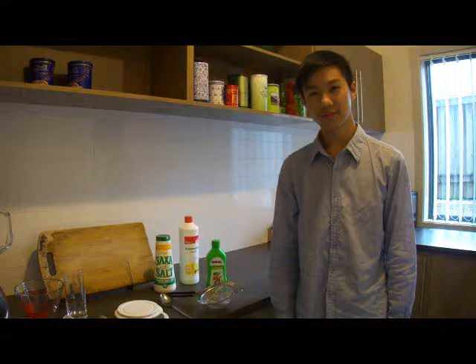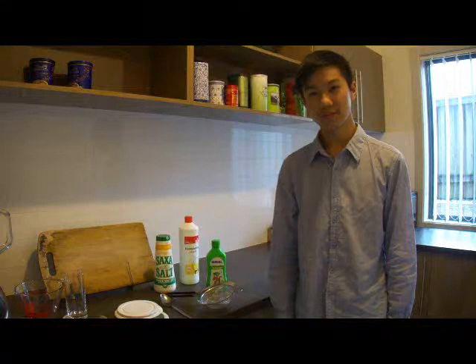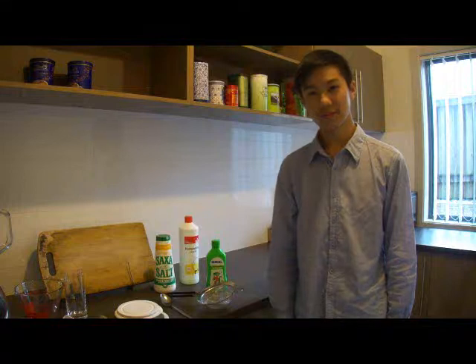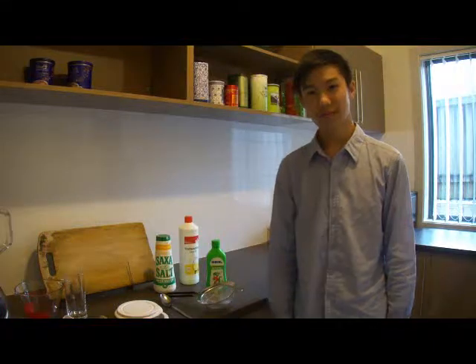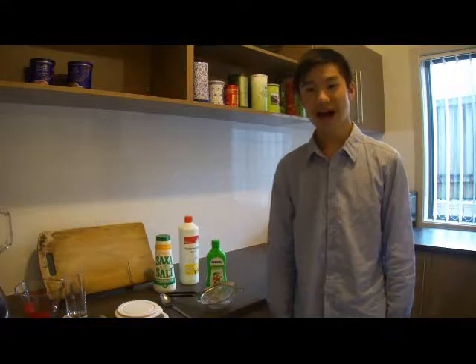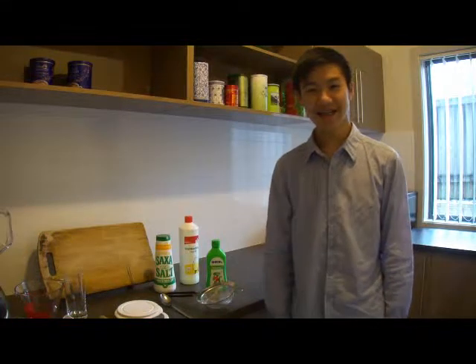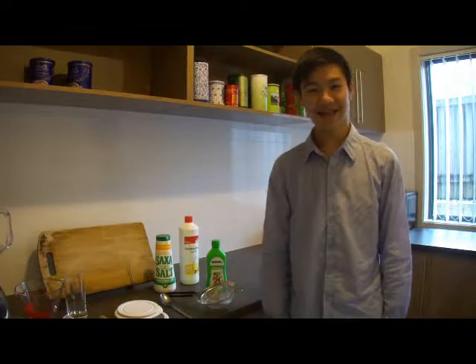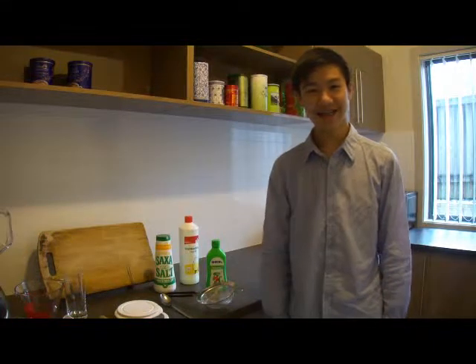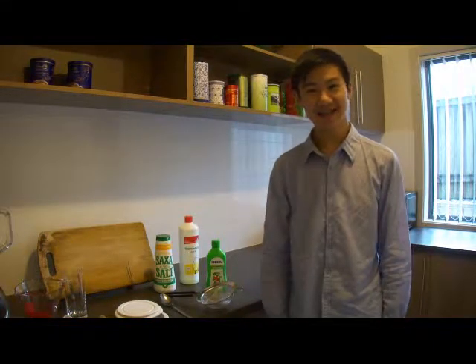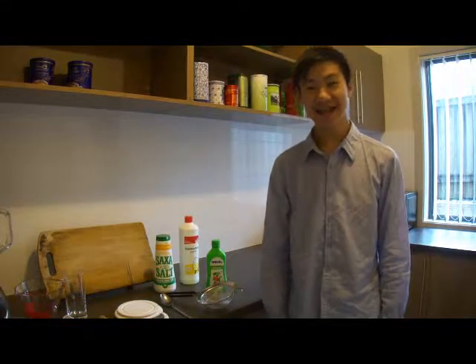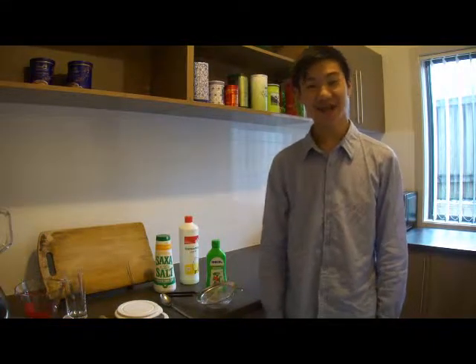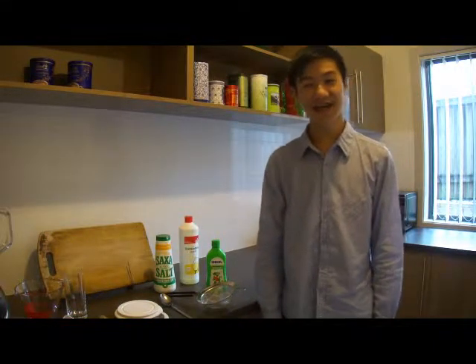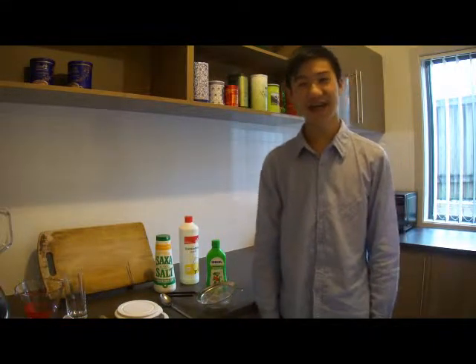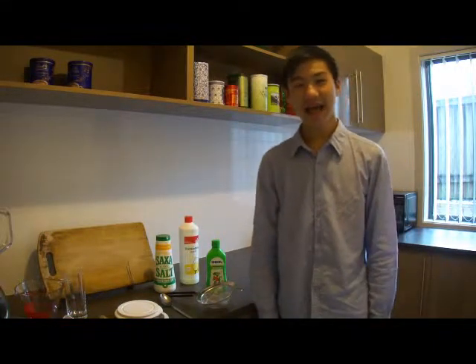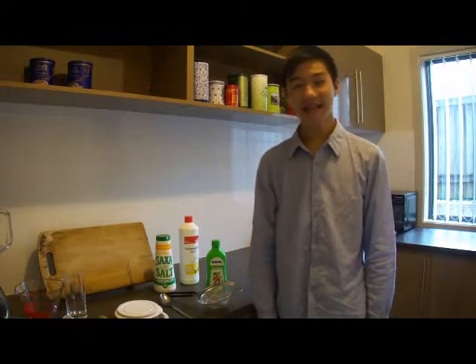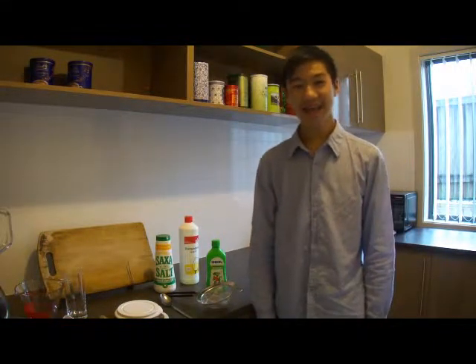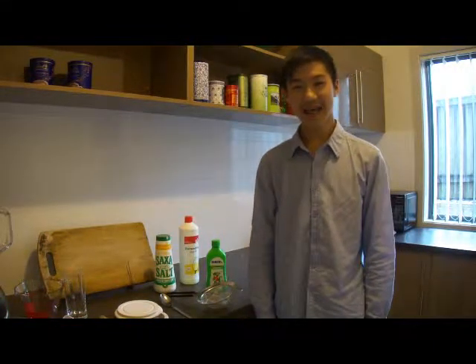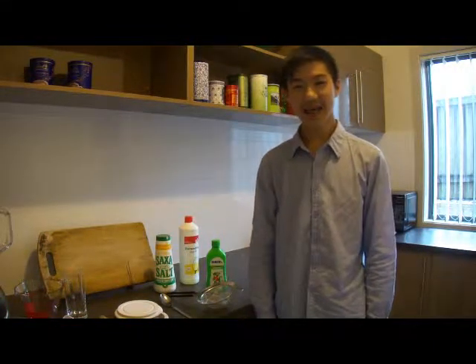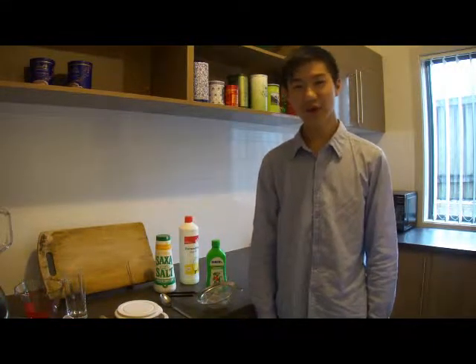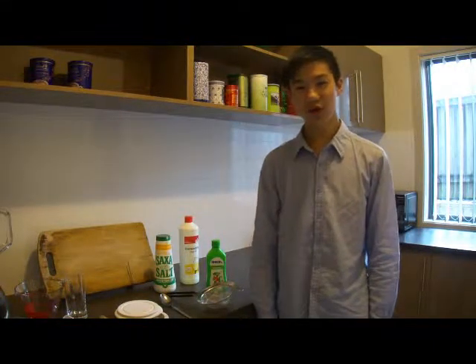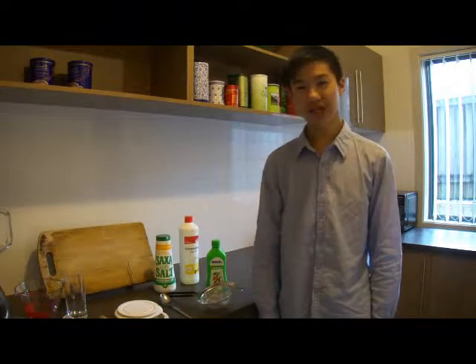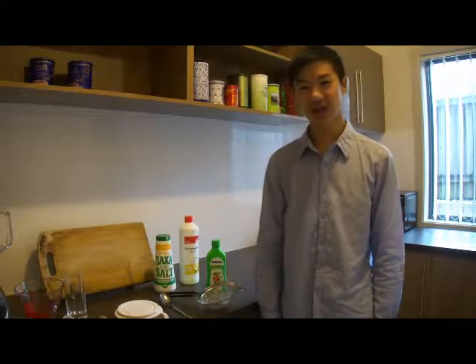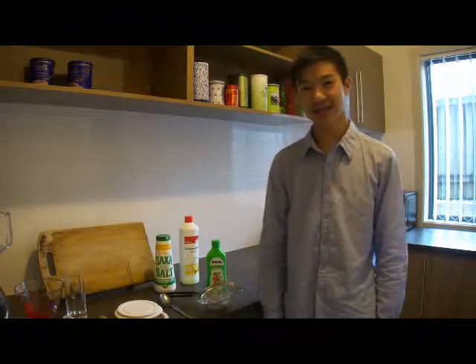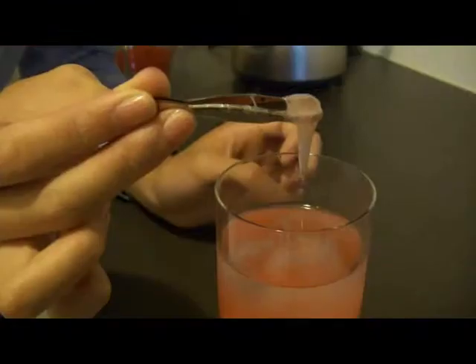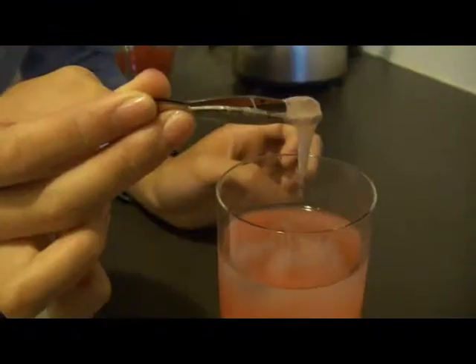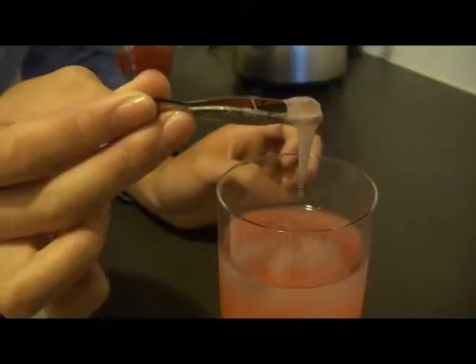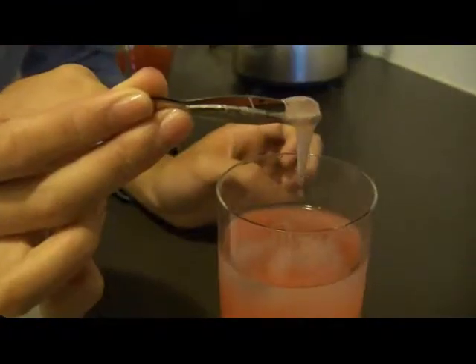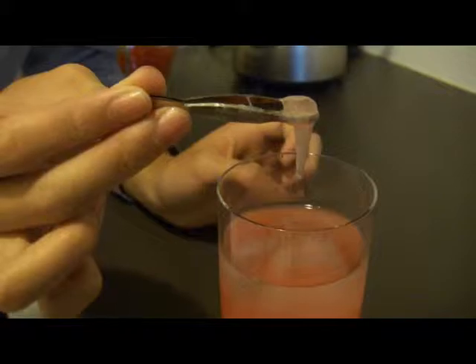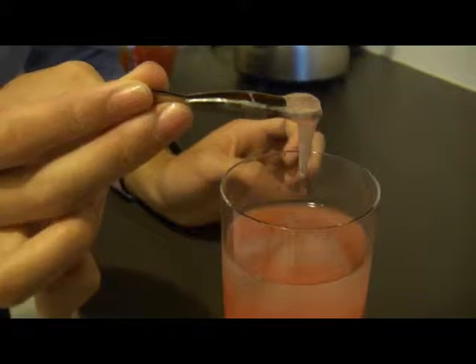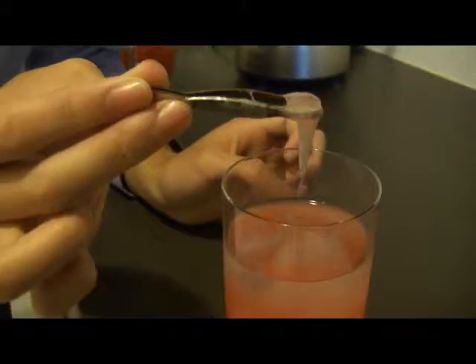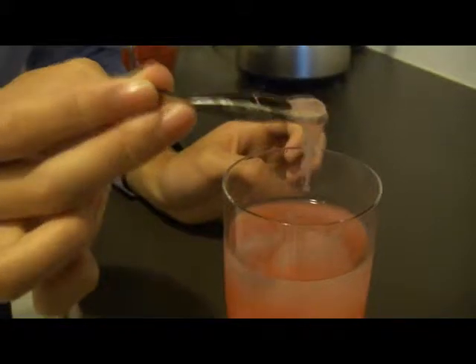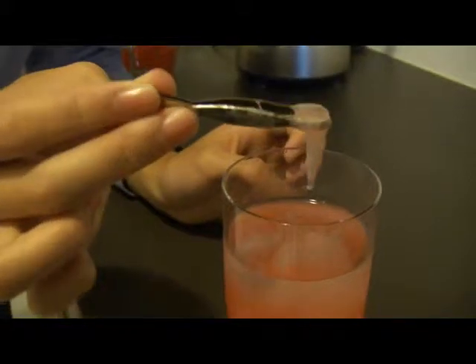Hi guys, Leo here, and today I am going to extract DNA from a strawberry.